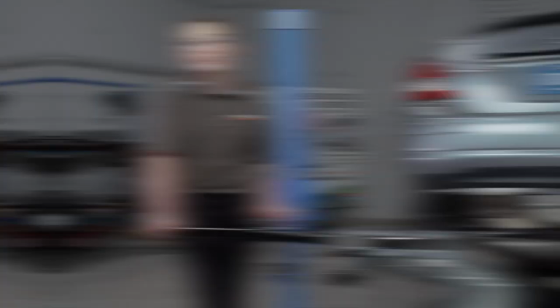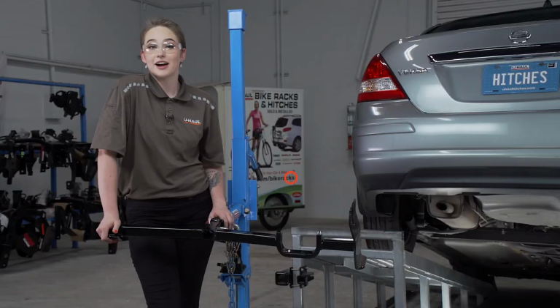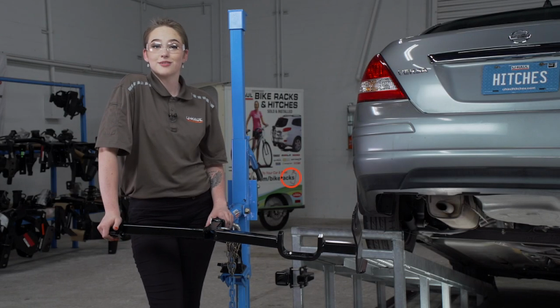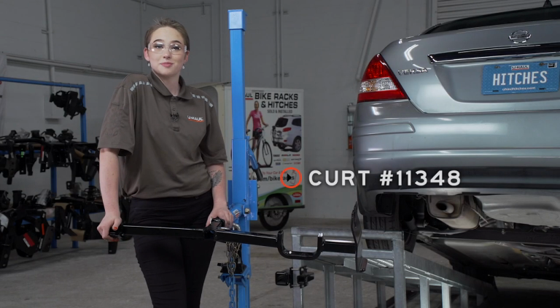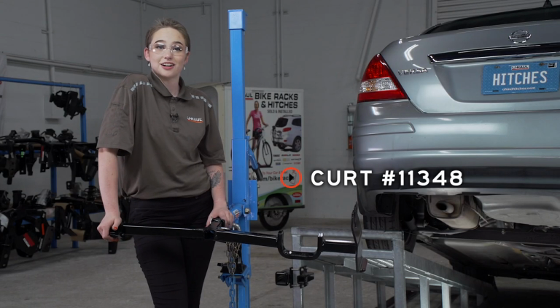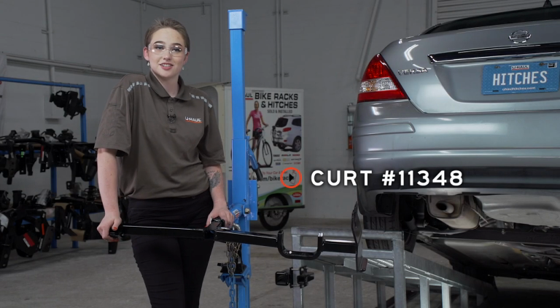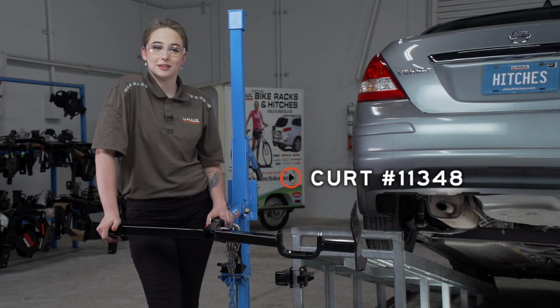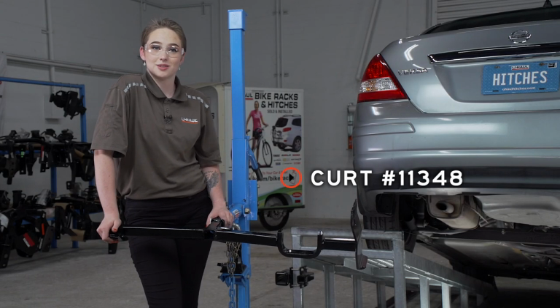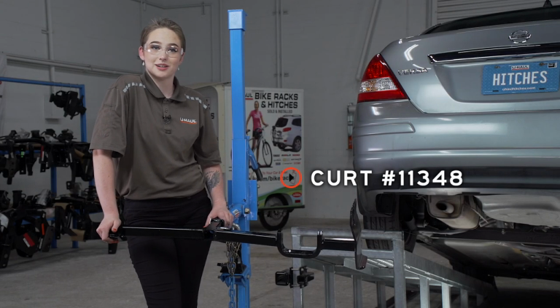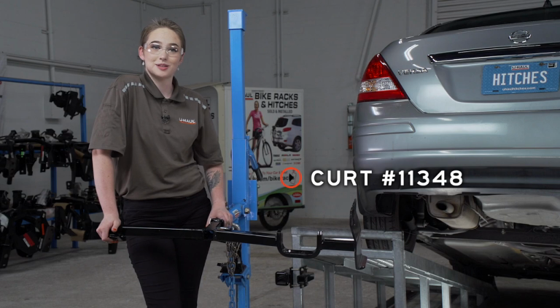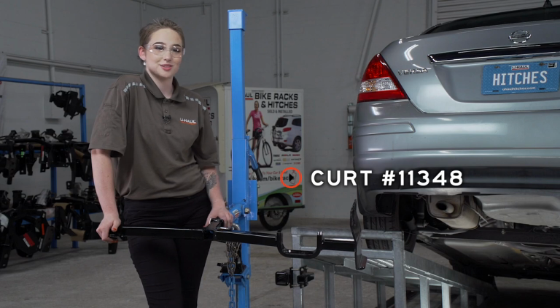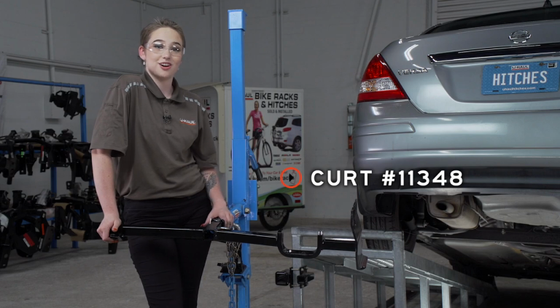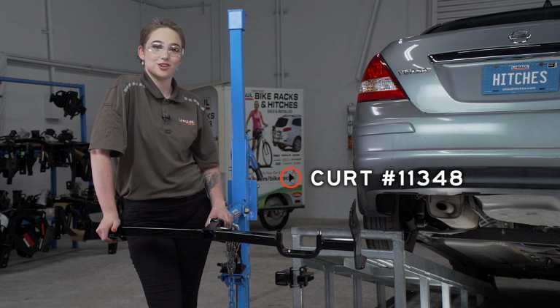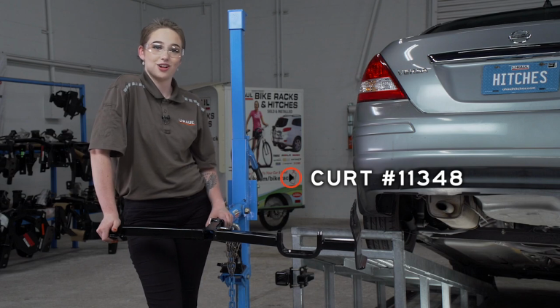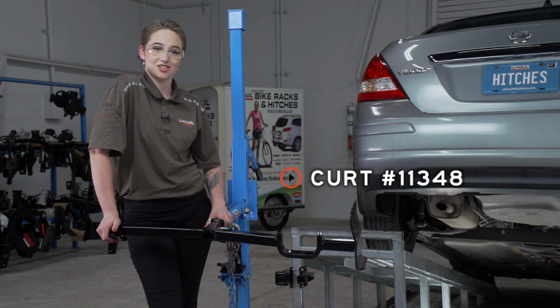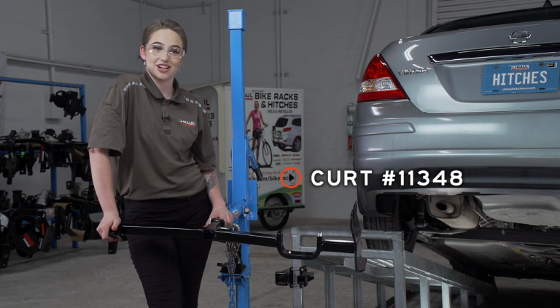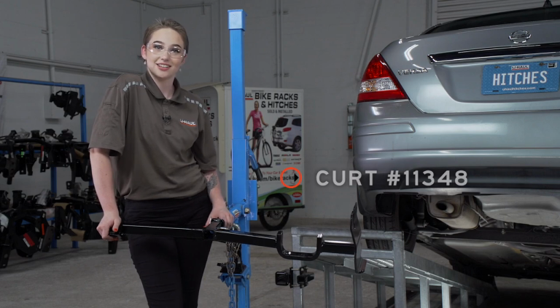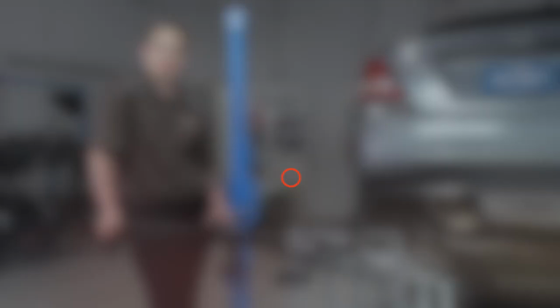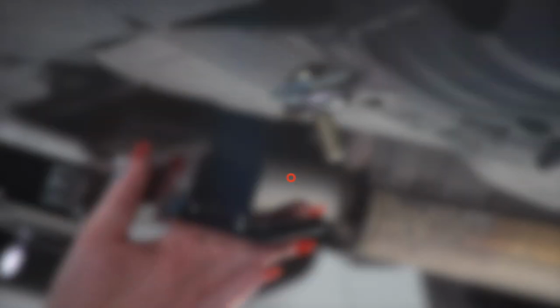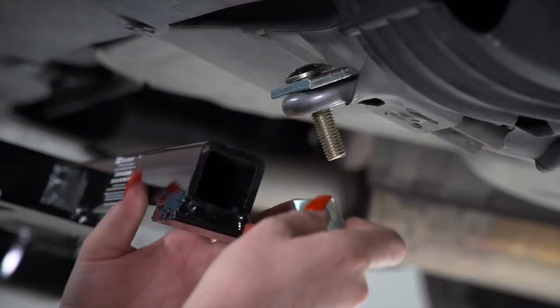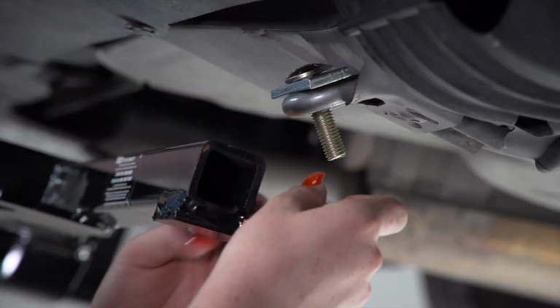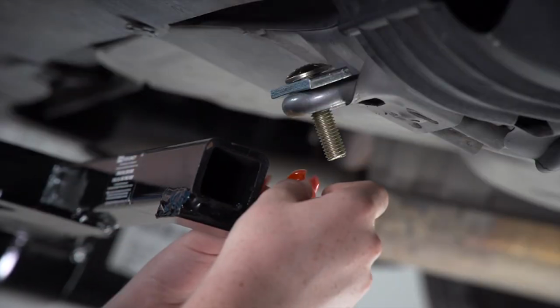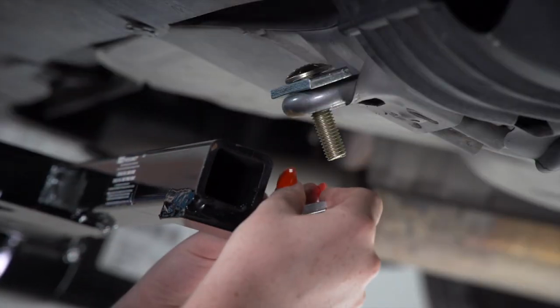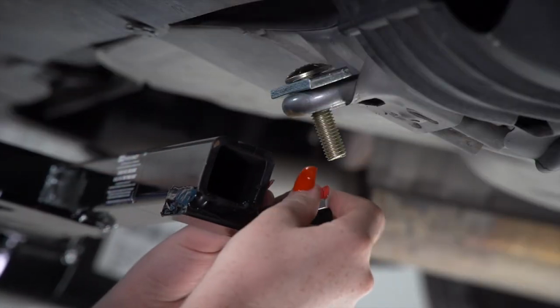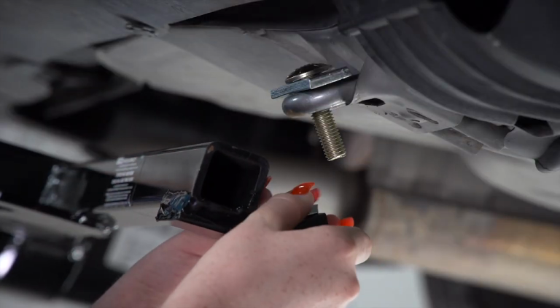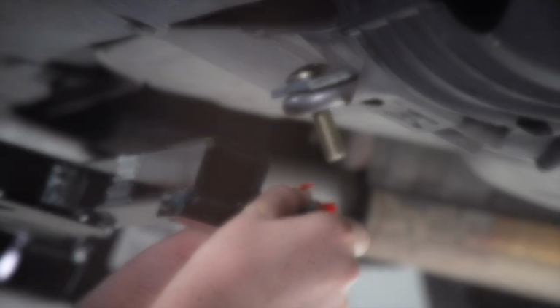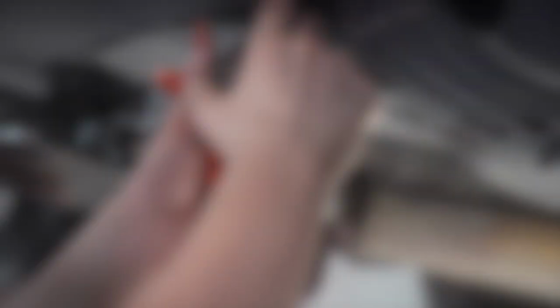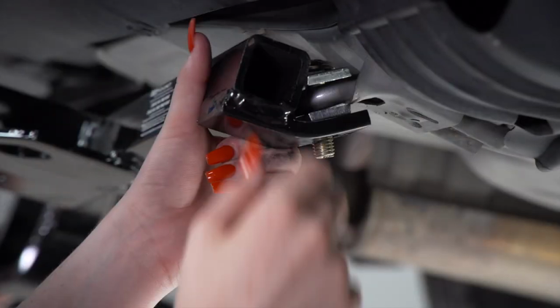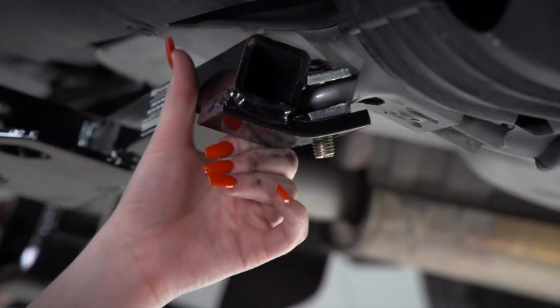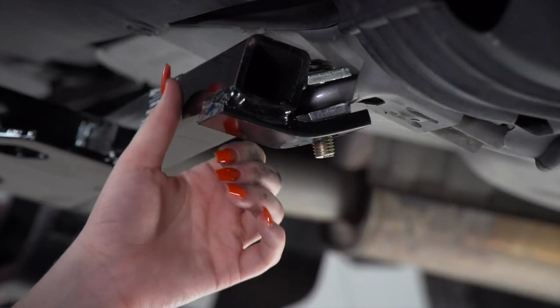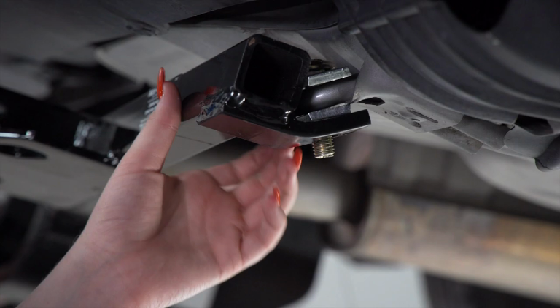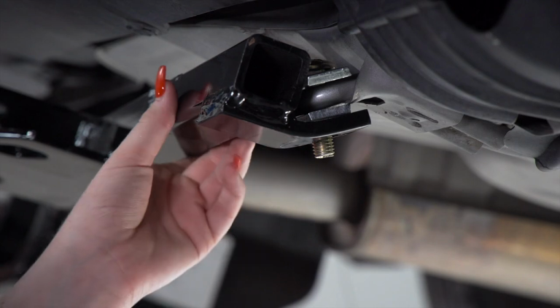Now we're ready to put our hitch into place. We're going to be using our U-Haul hitch jack. This base is going between the tow loop and the hitch.